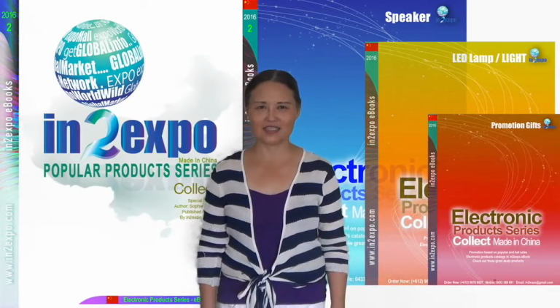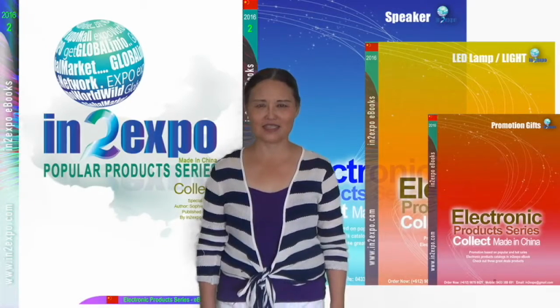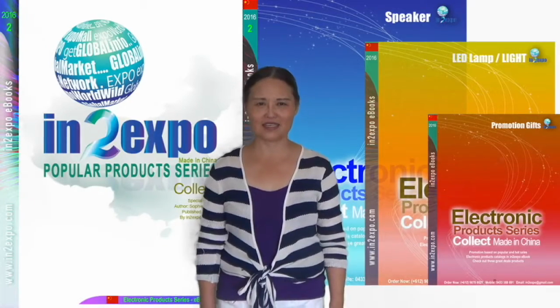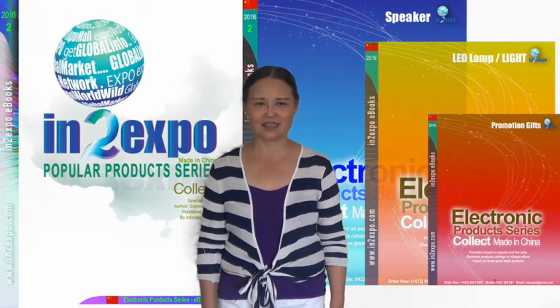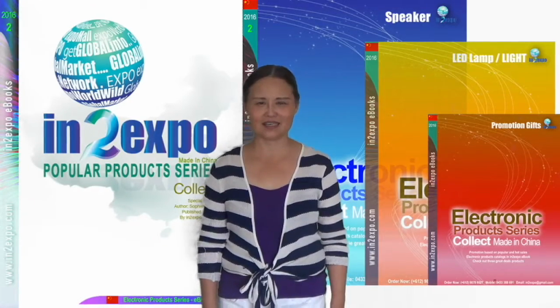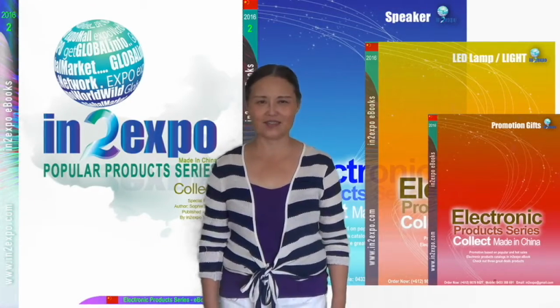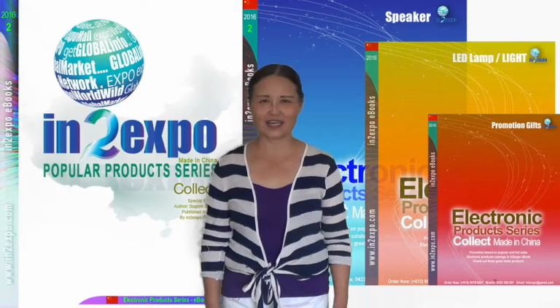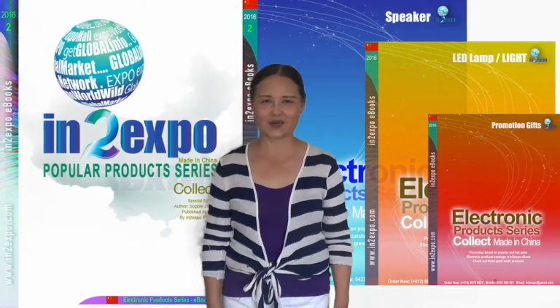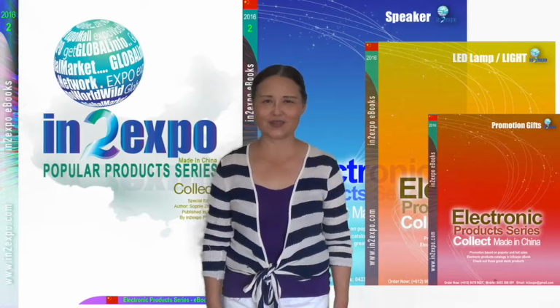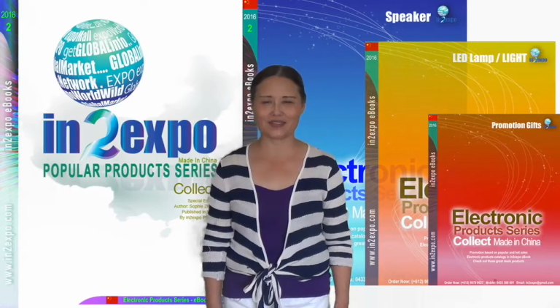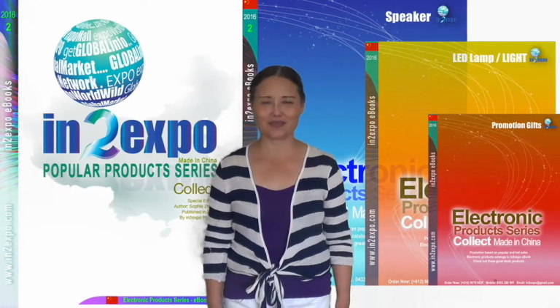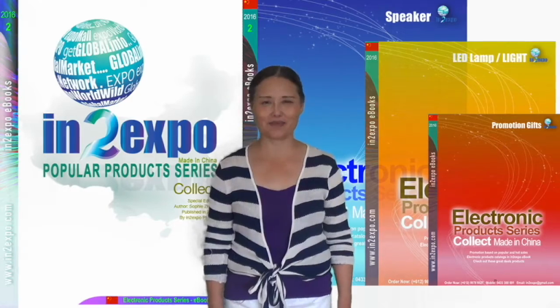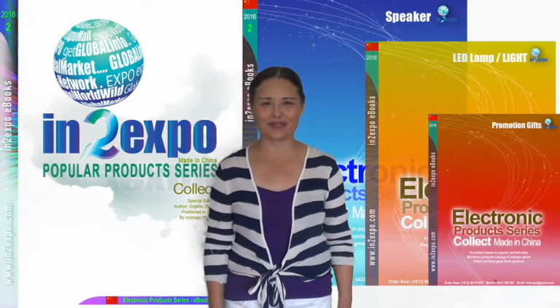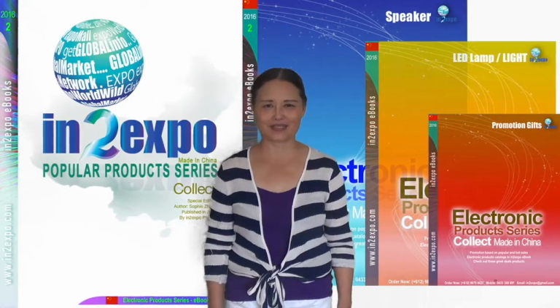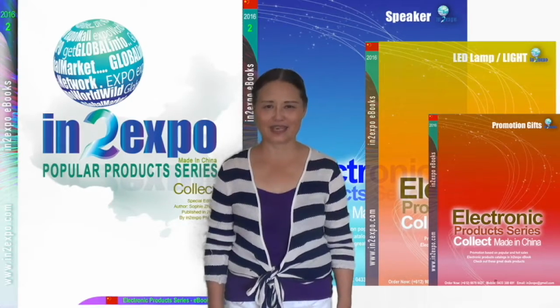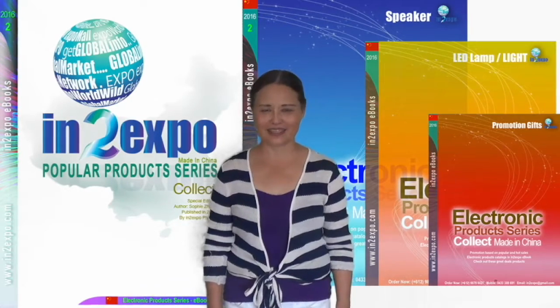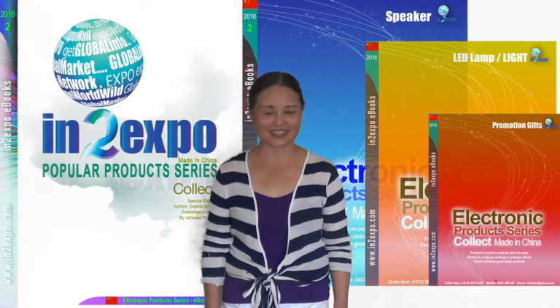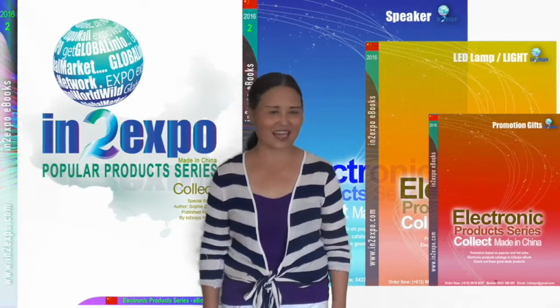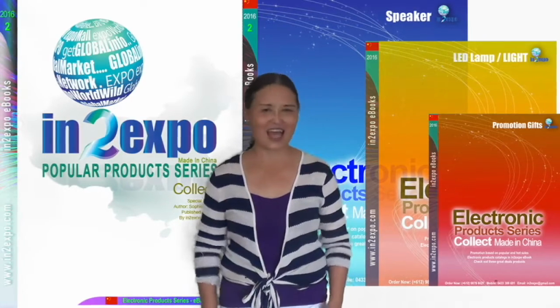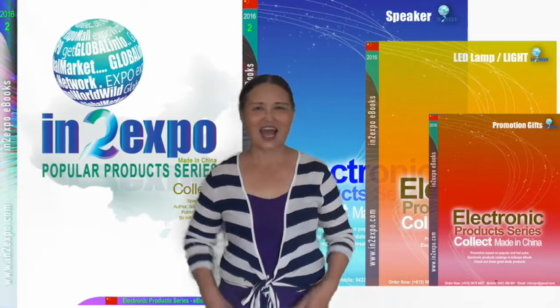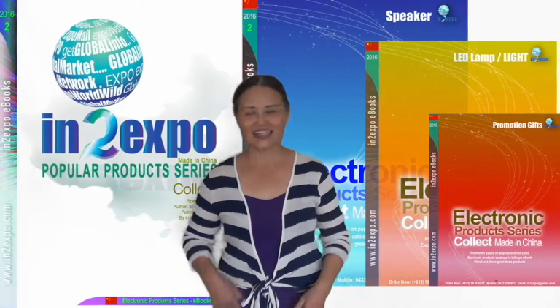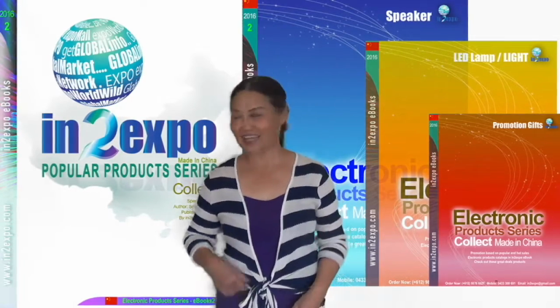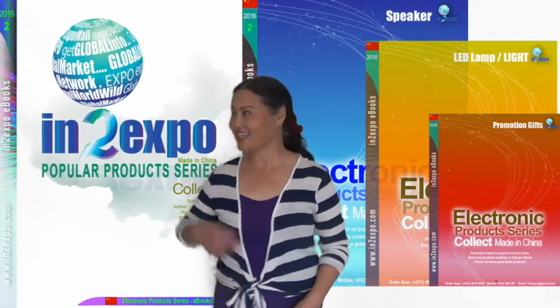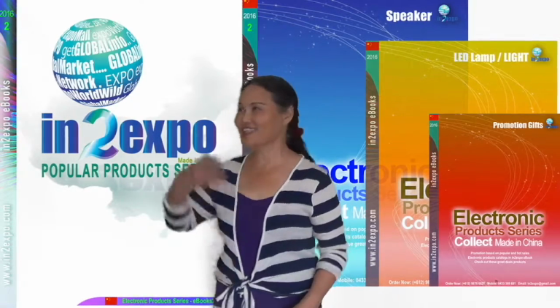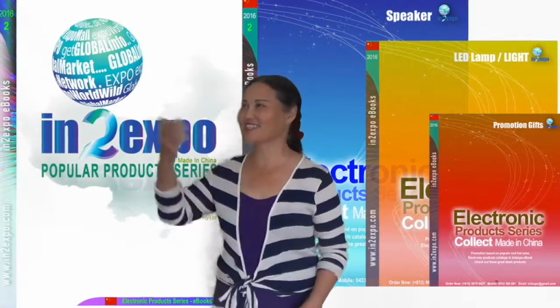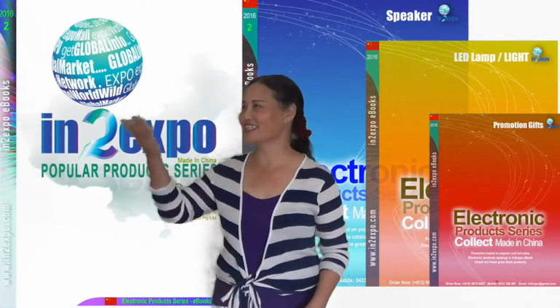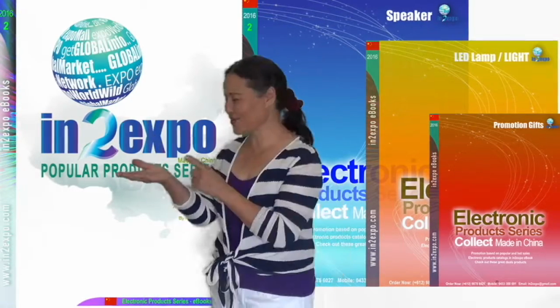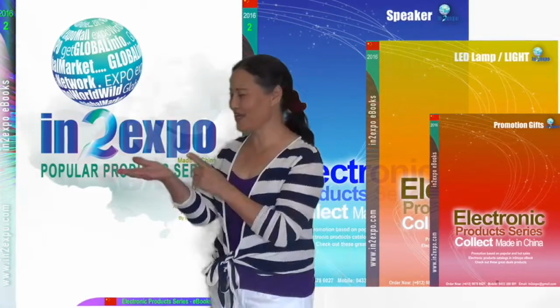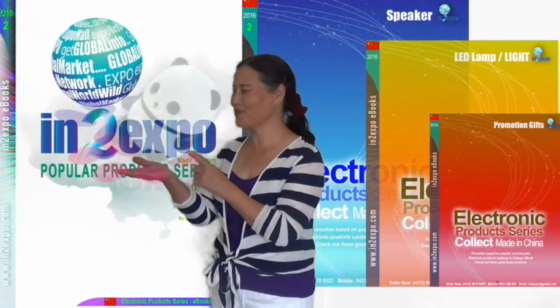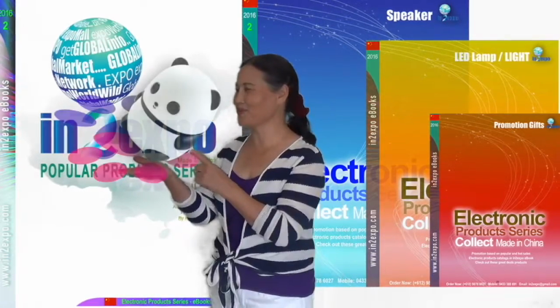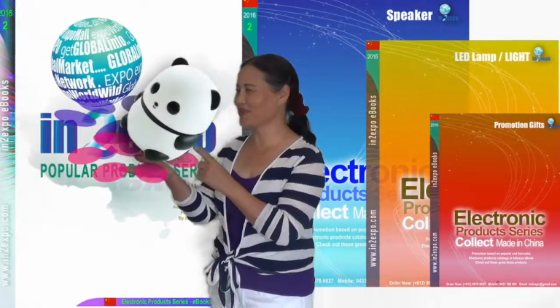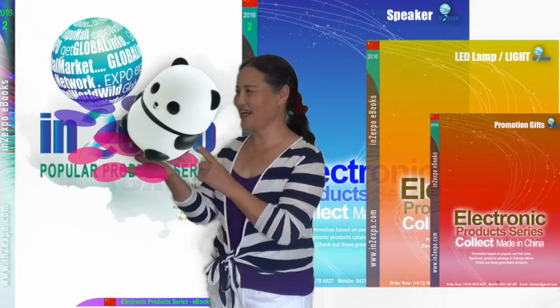Hi, this is the IntuX4 2016 collection of electronic products.